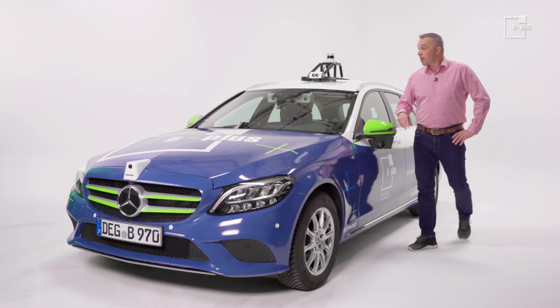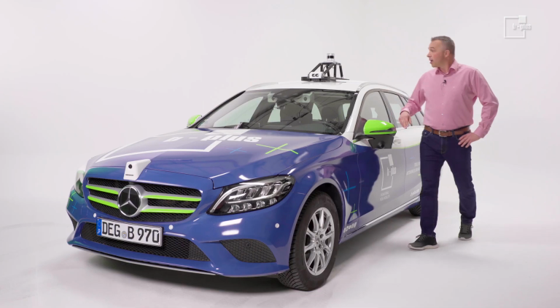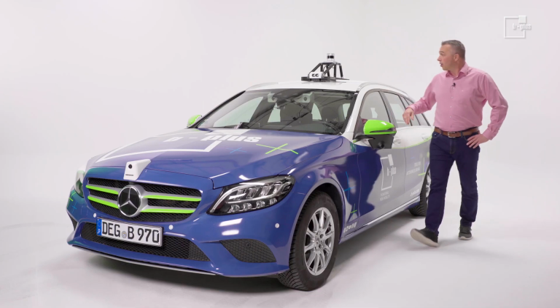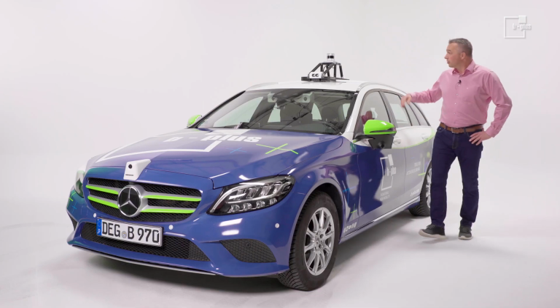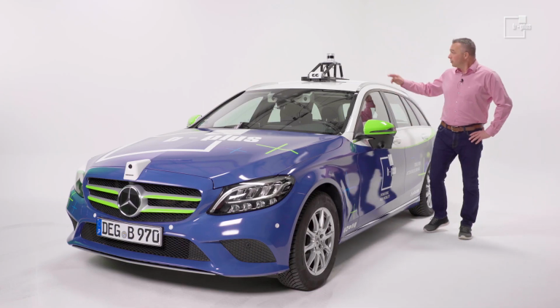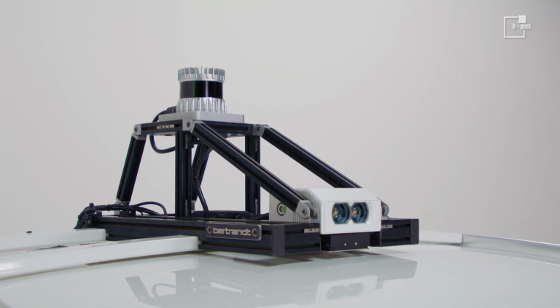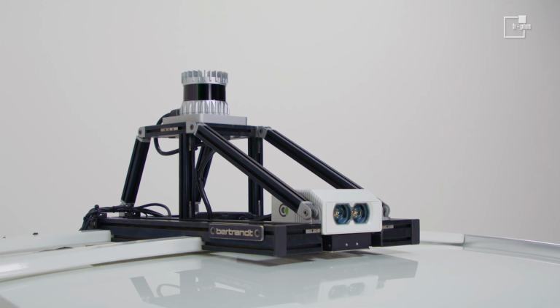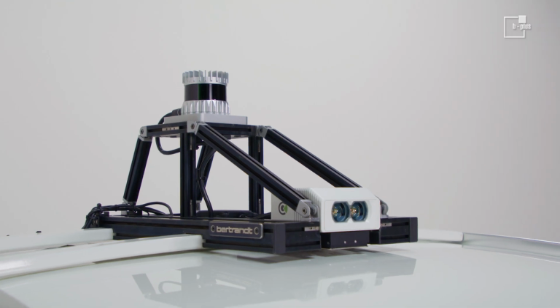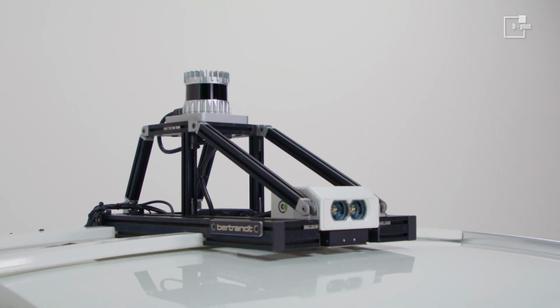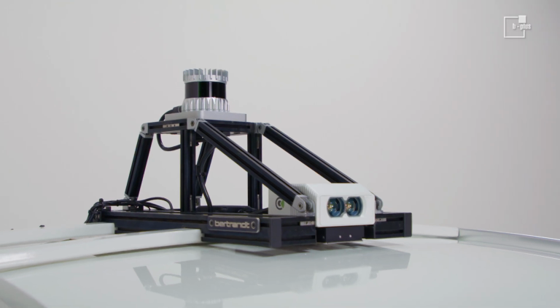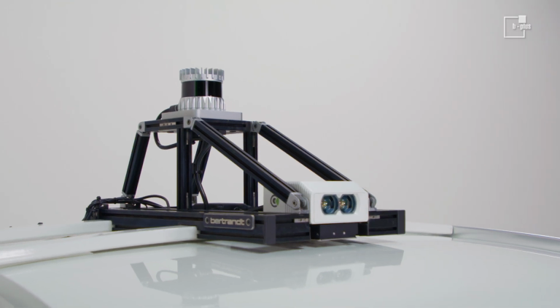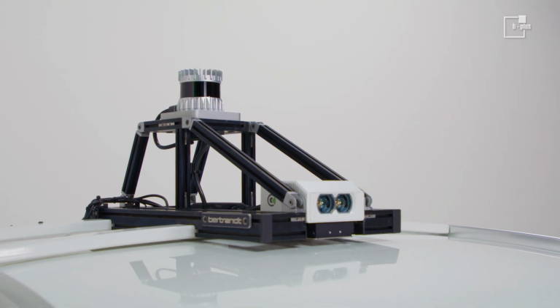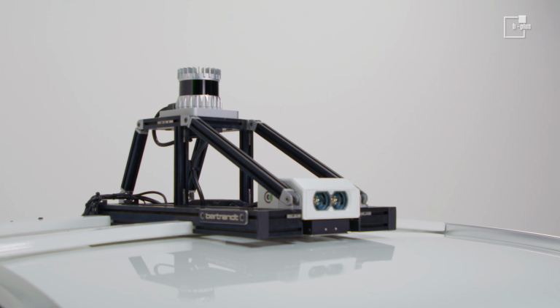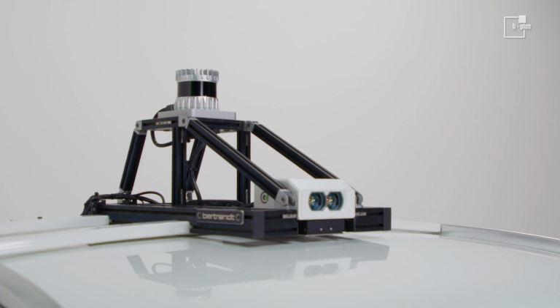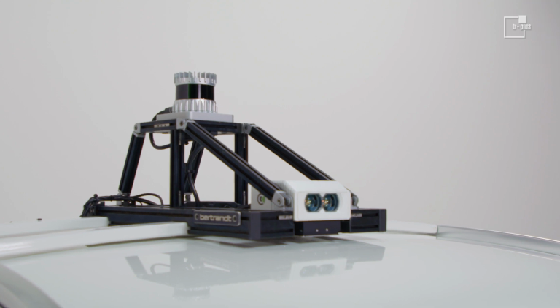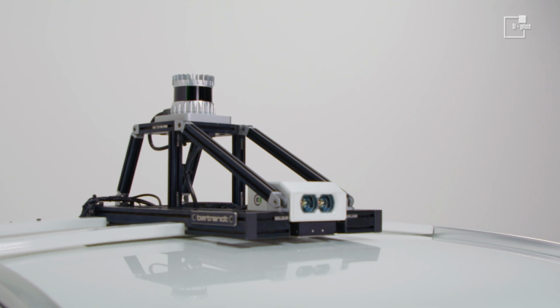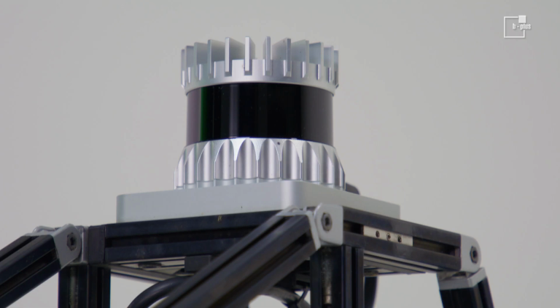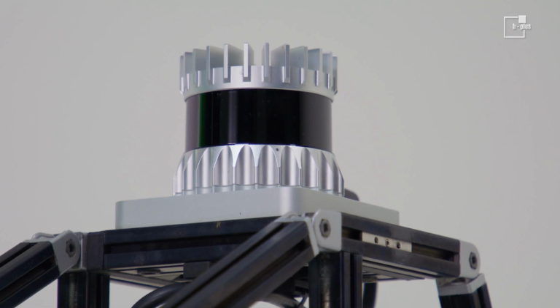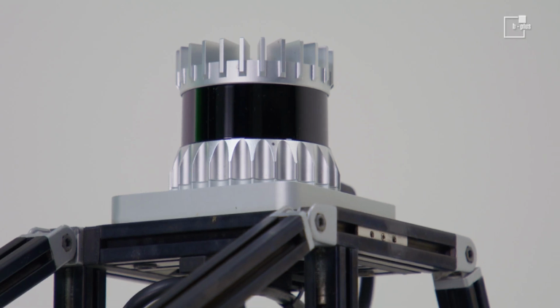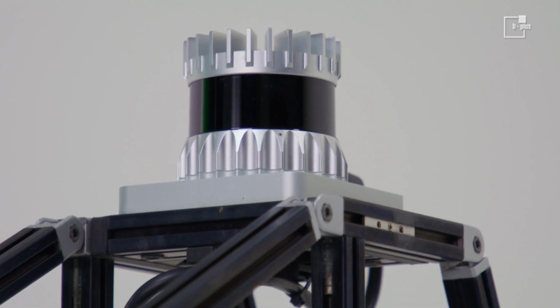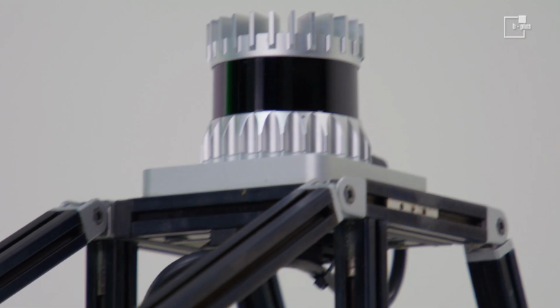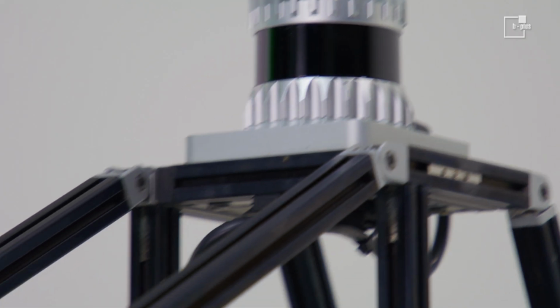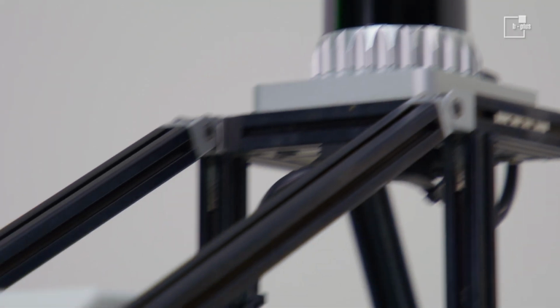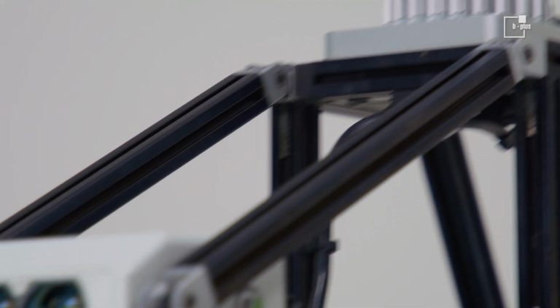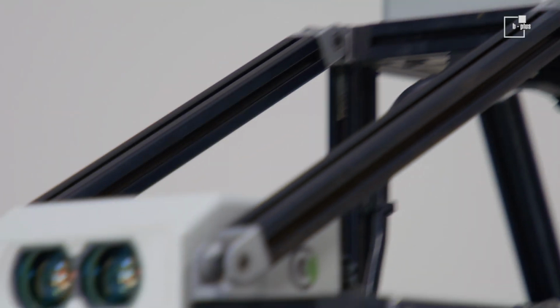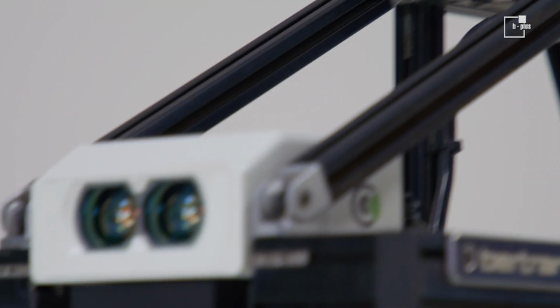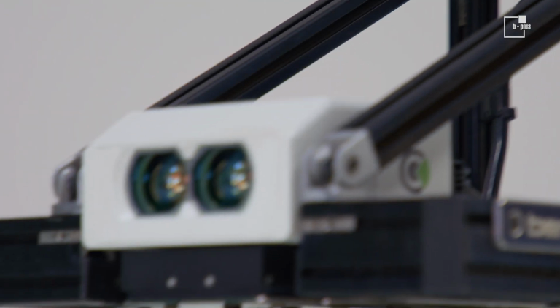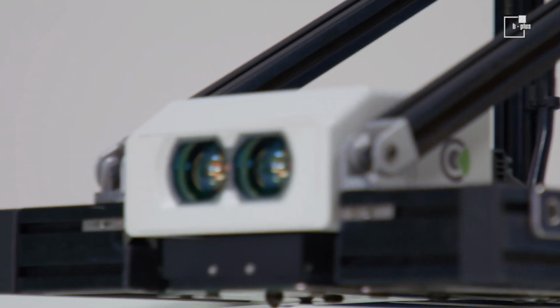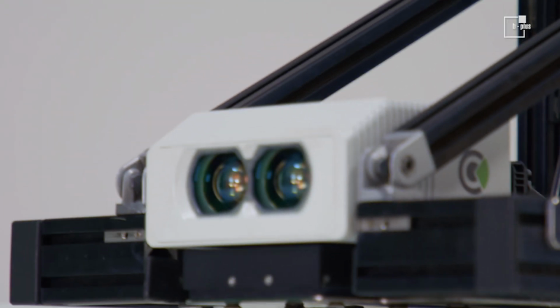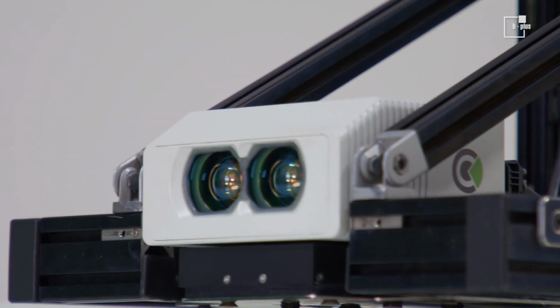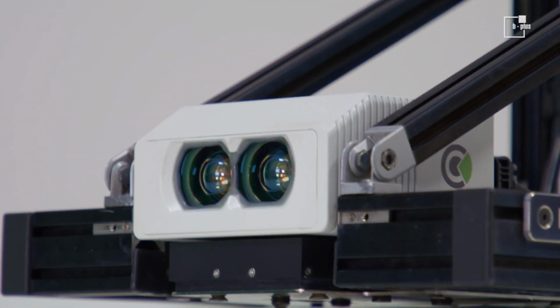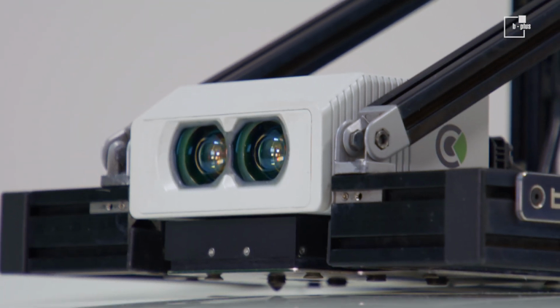On the roof, a 360-degree LiDAR and a 90-degree Micromotion LiDAR.